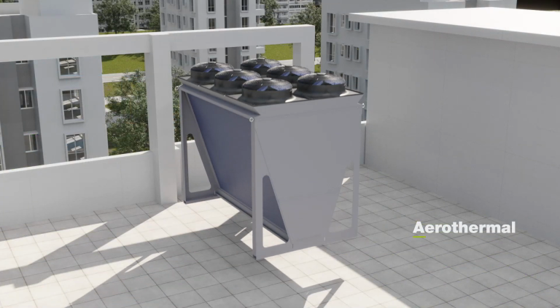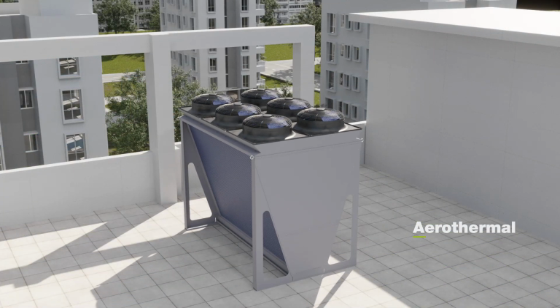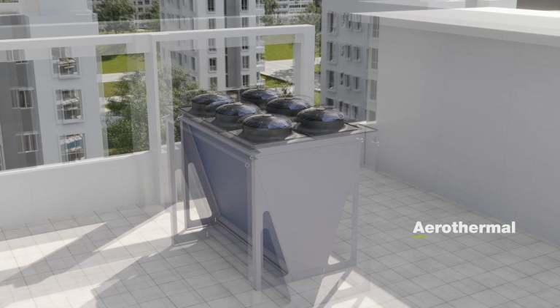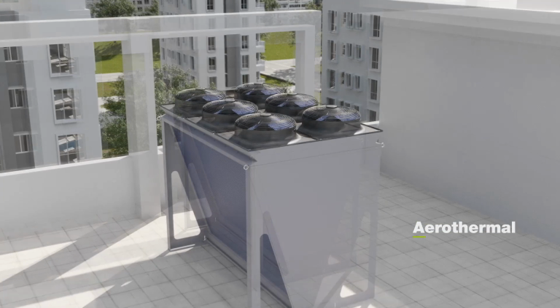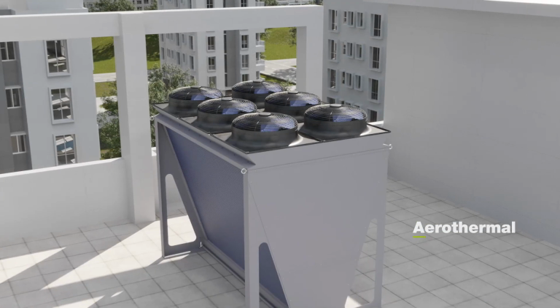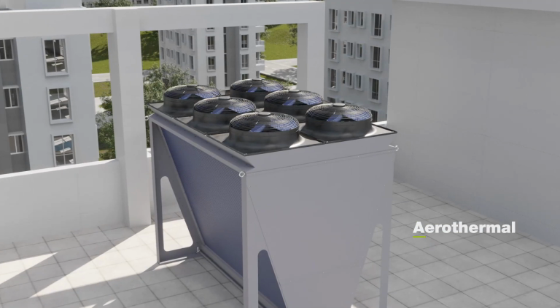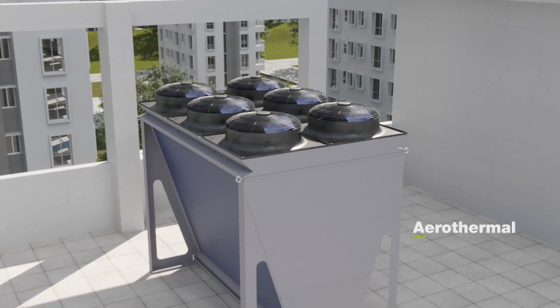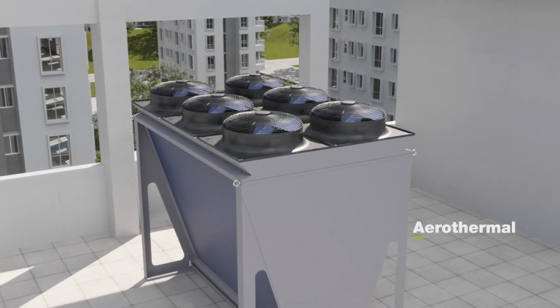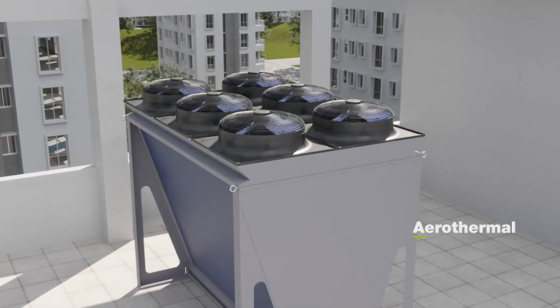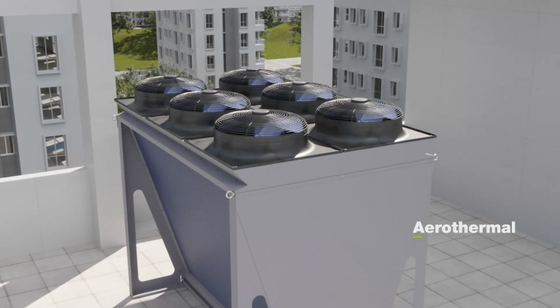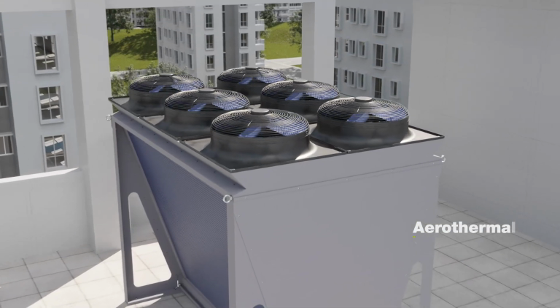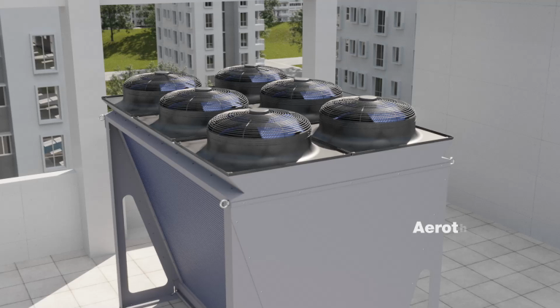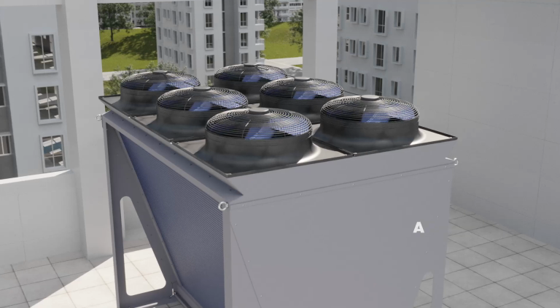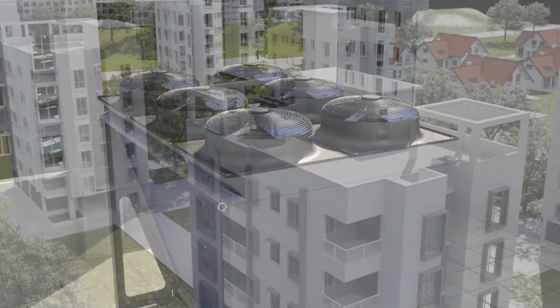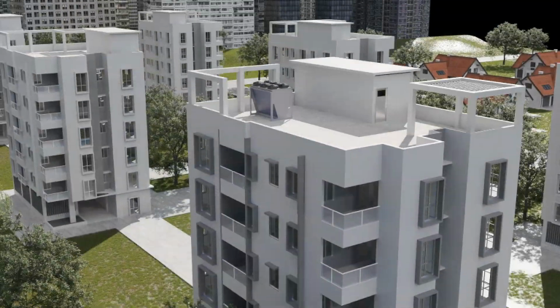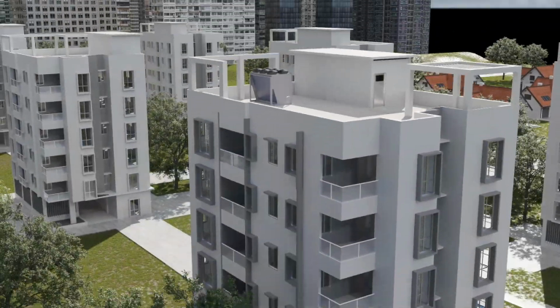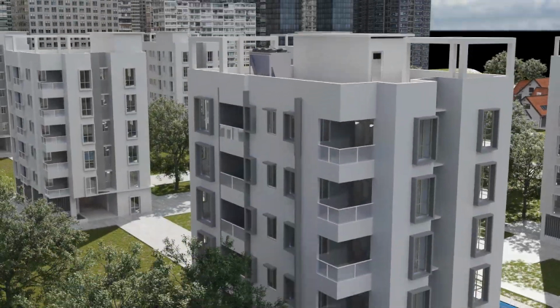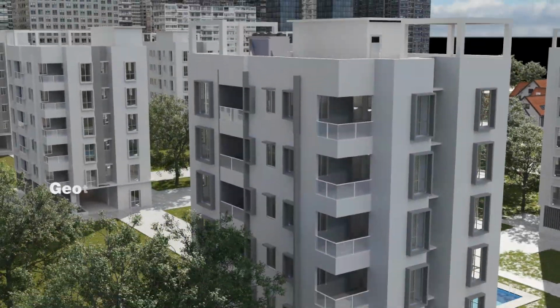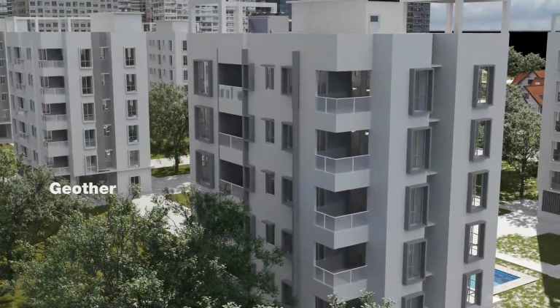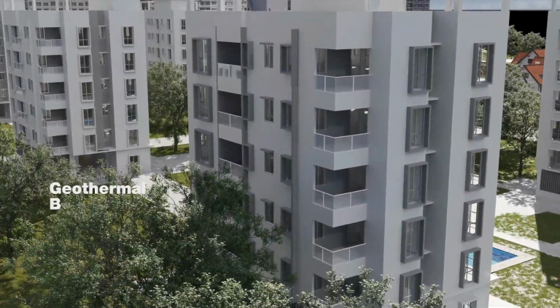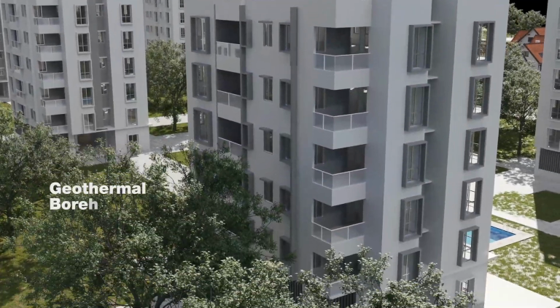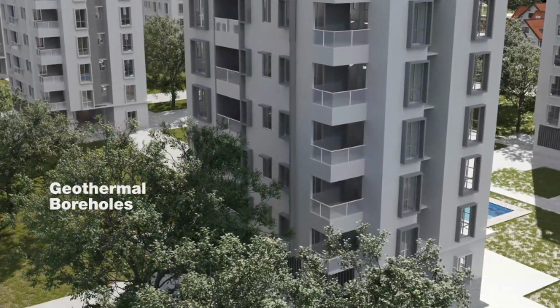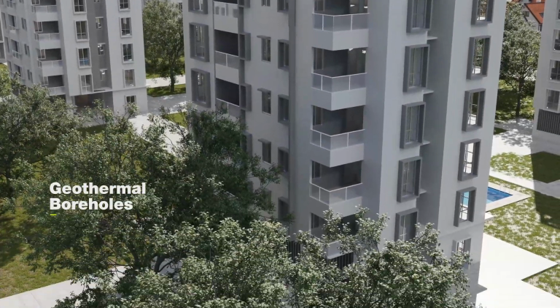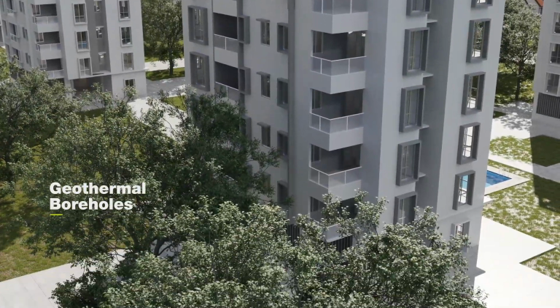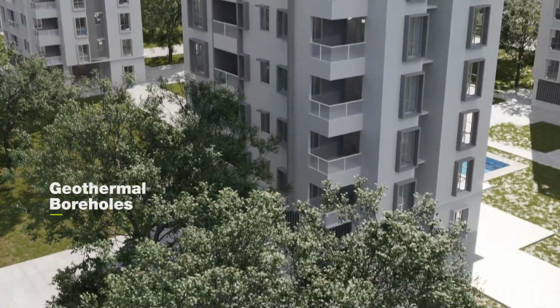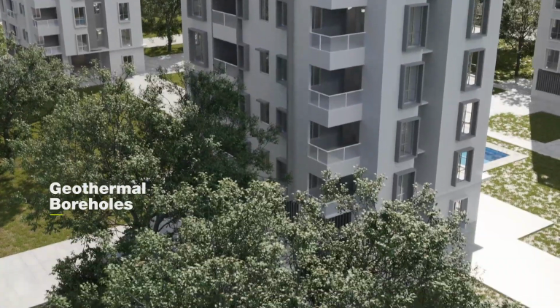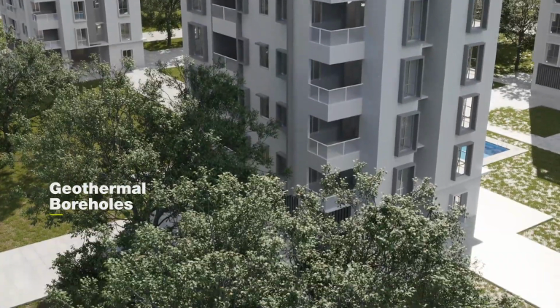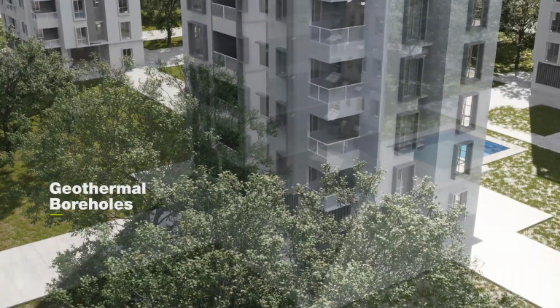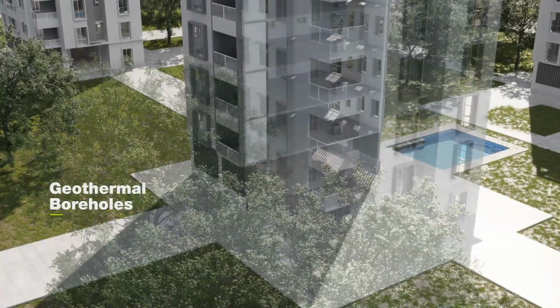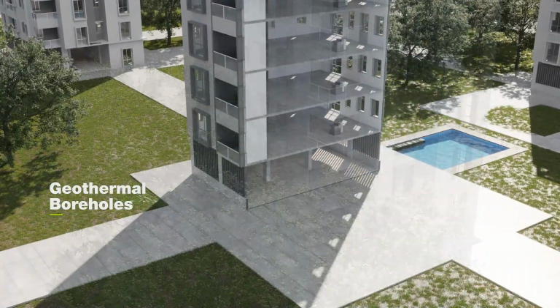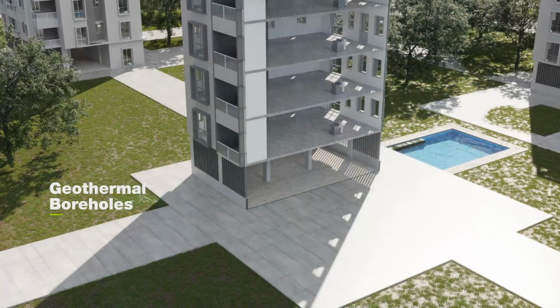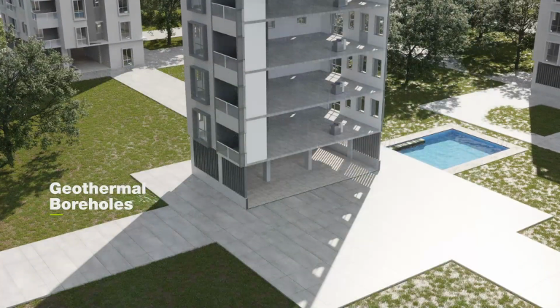The EcoGeo Plus Lite can be installed in buildings with a common aerothermal connection system, geothermal wells, or a hybrid system.